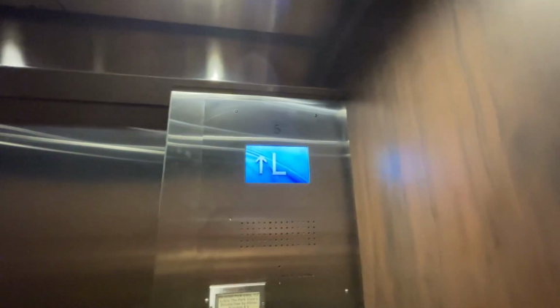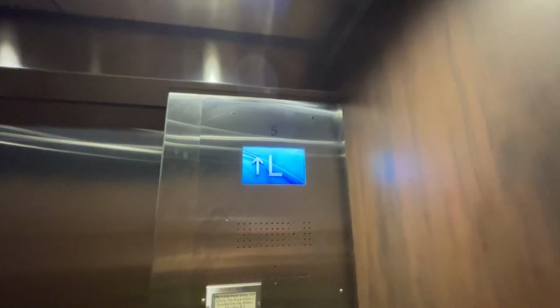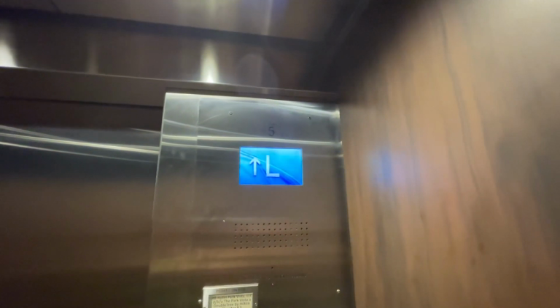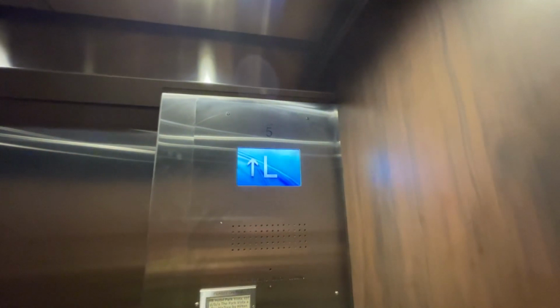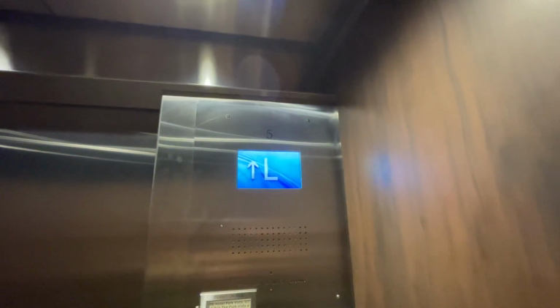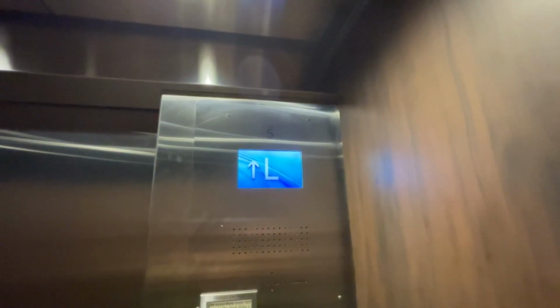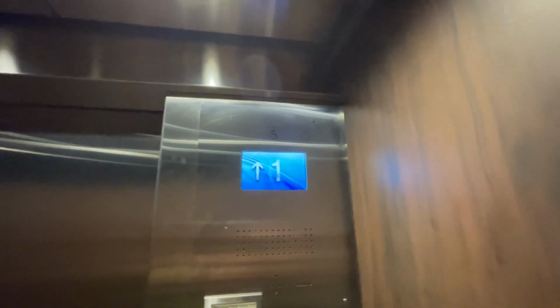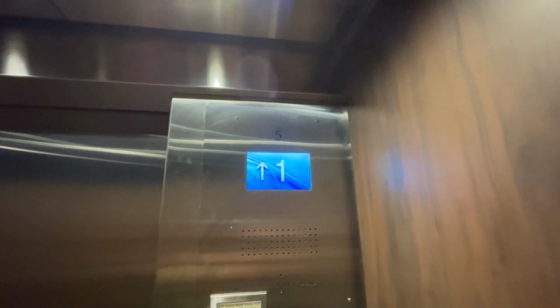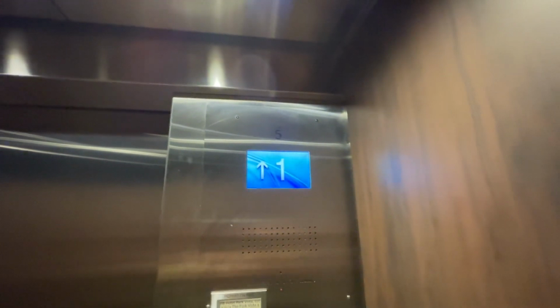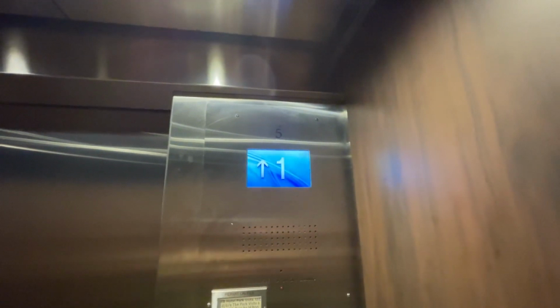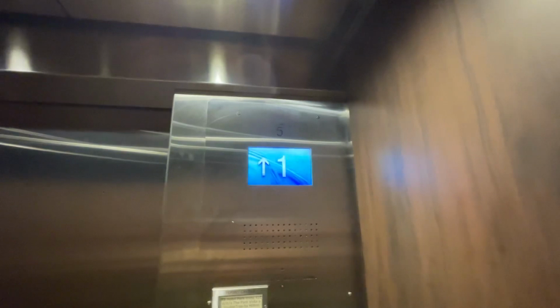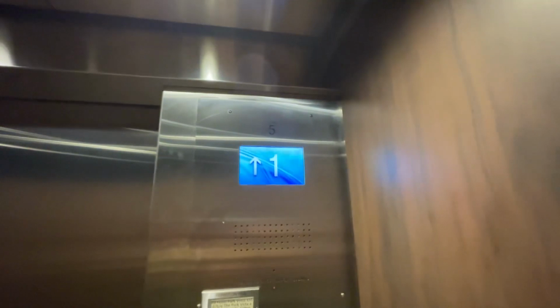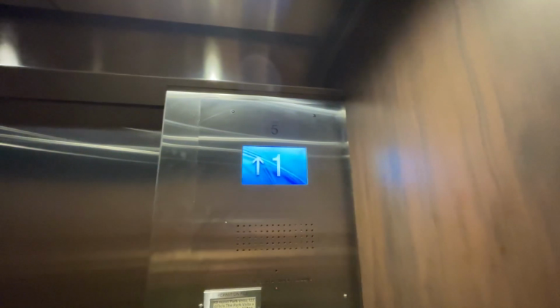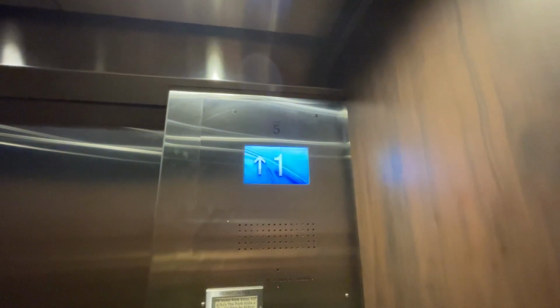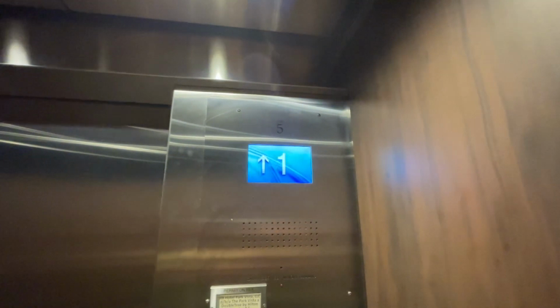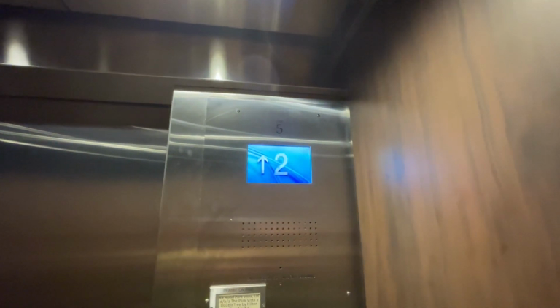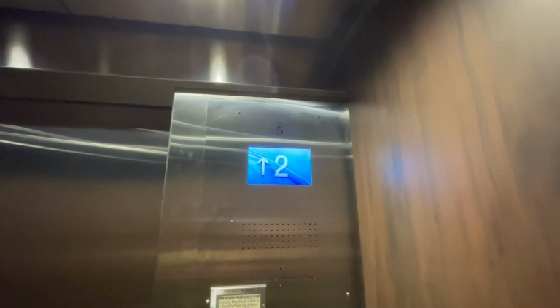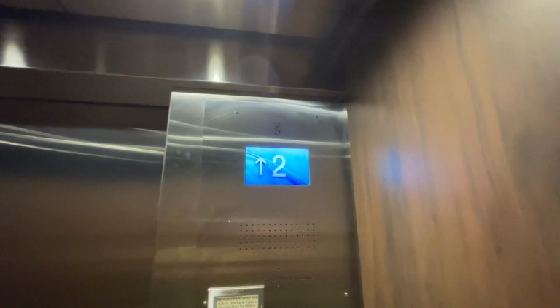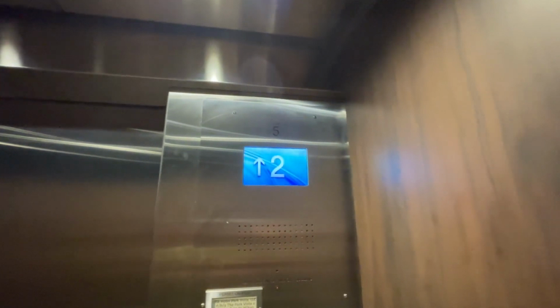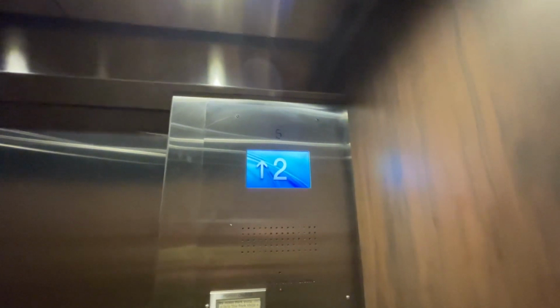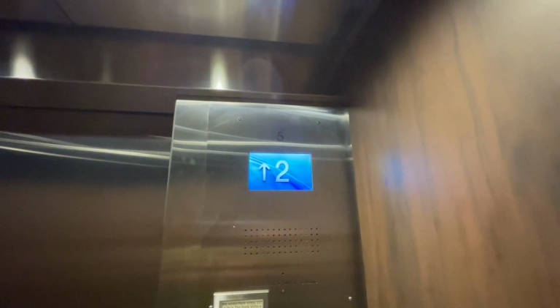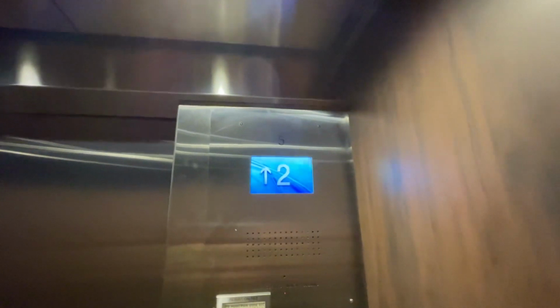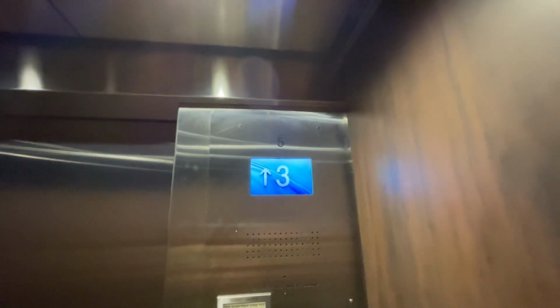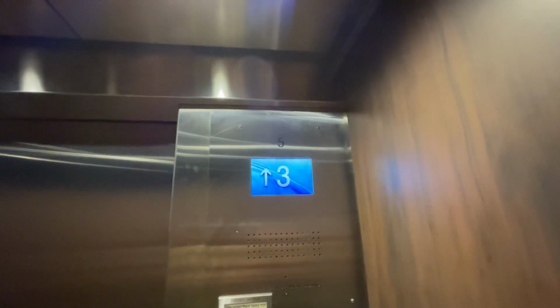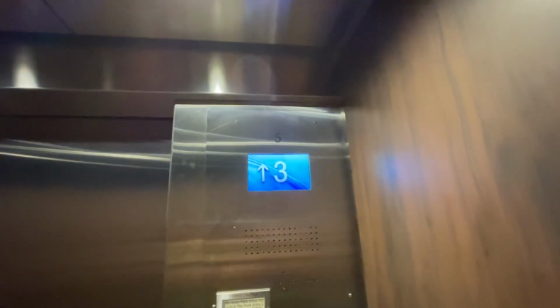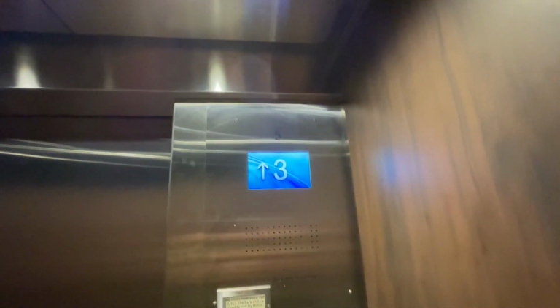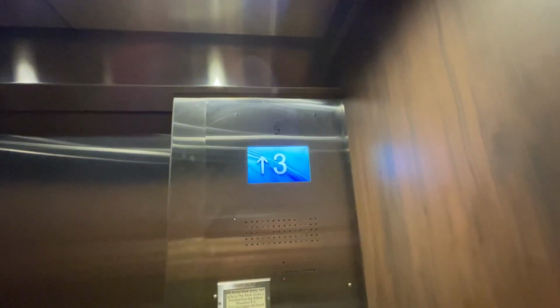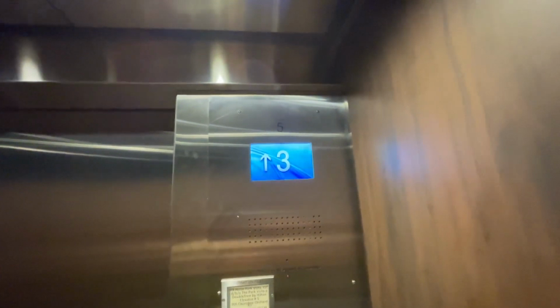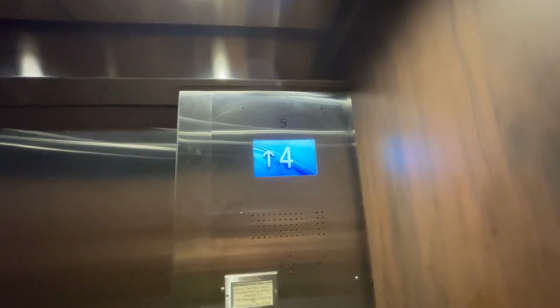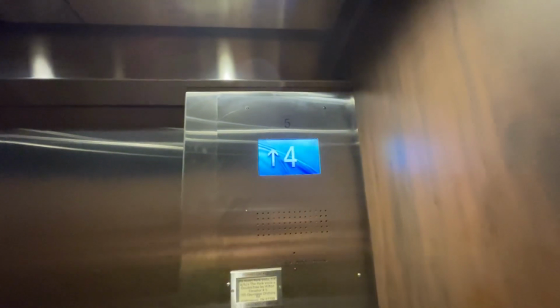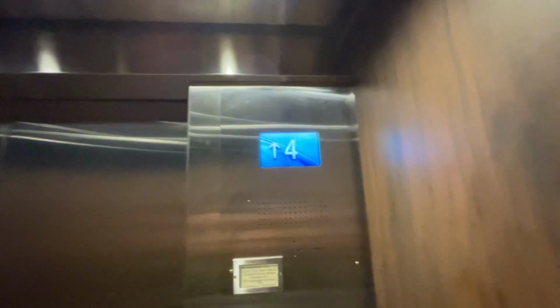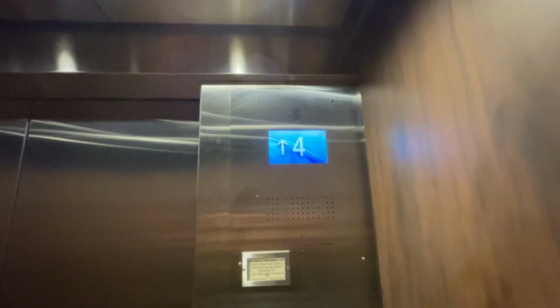The address is 705 Cherokee Orchard Road, Gatlinburg, Tennessee. July 5th is the expiration date — same as with the glass elevators.